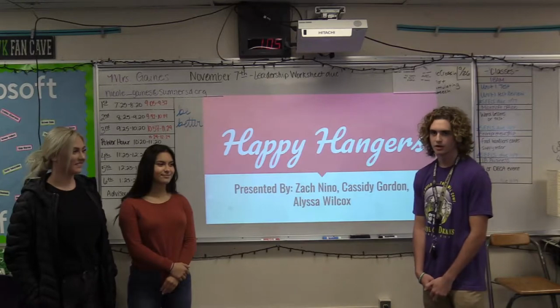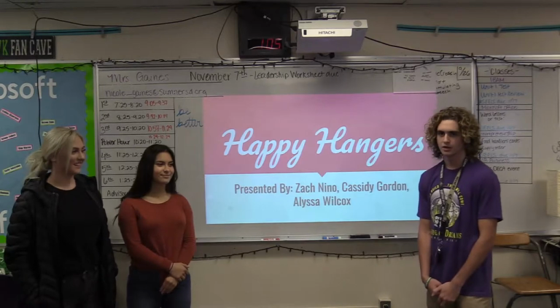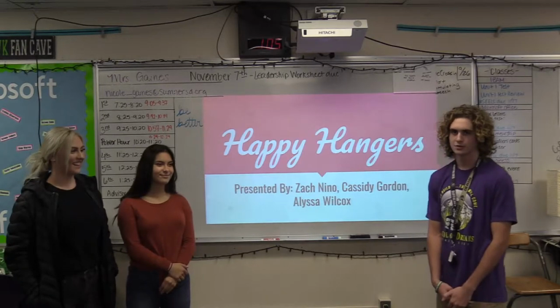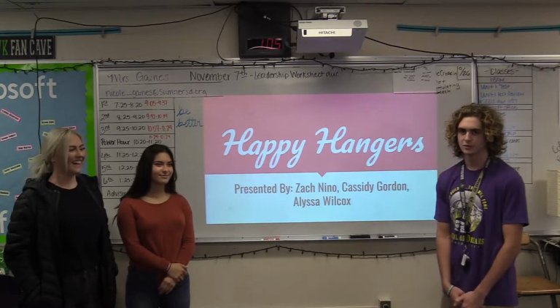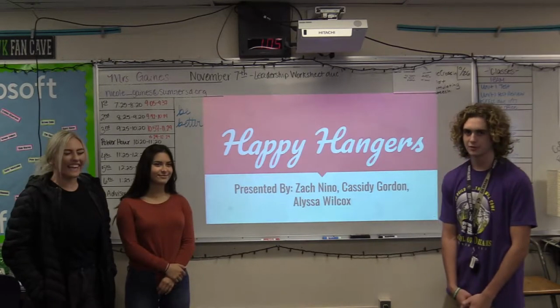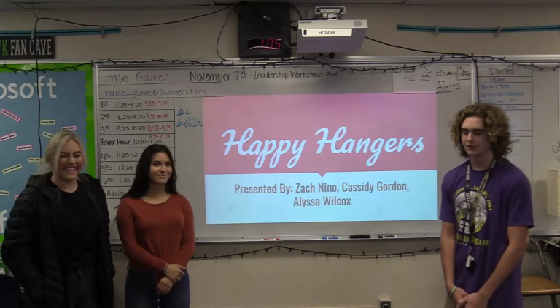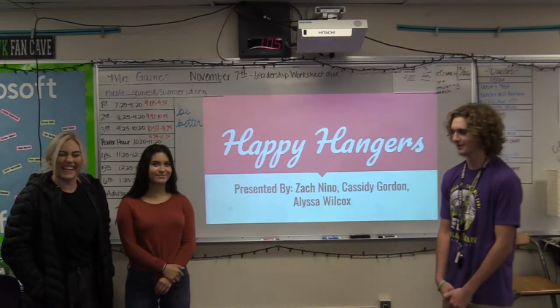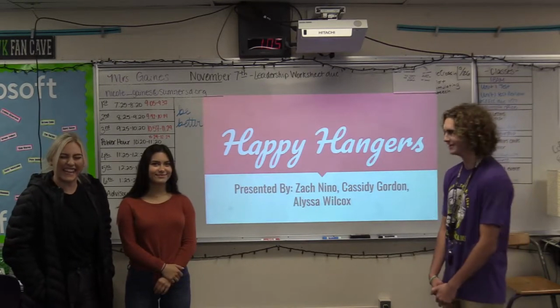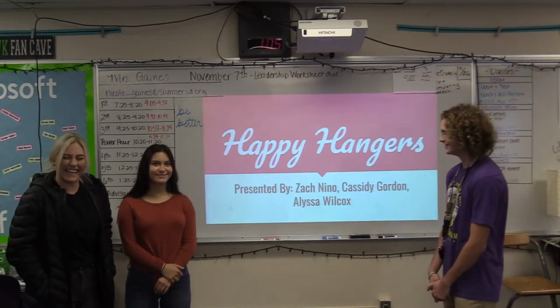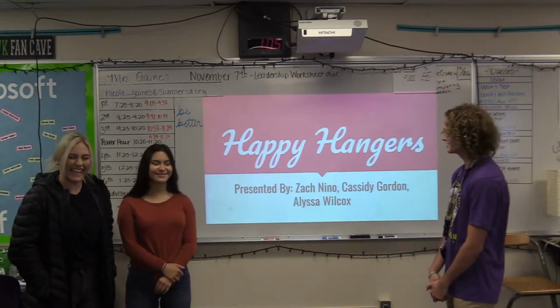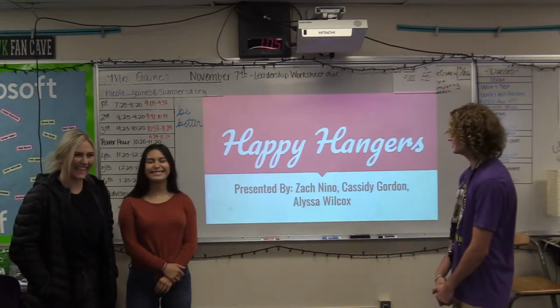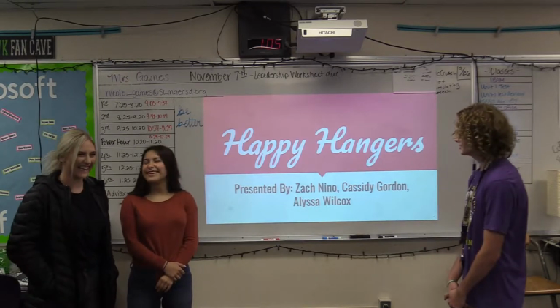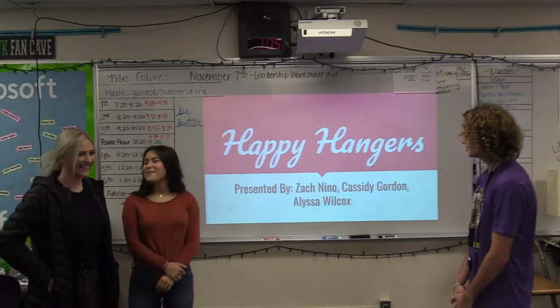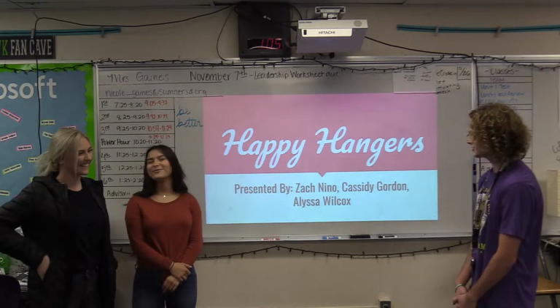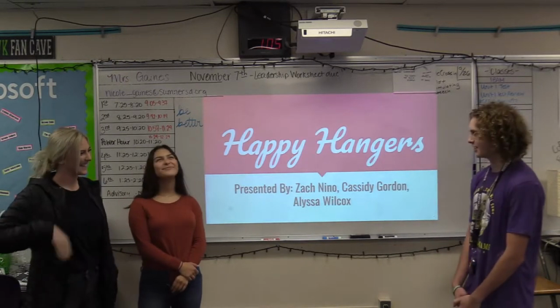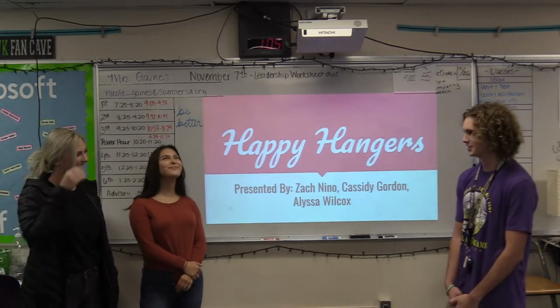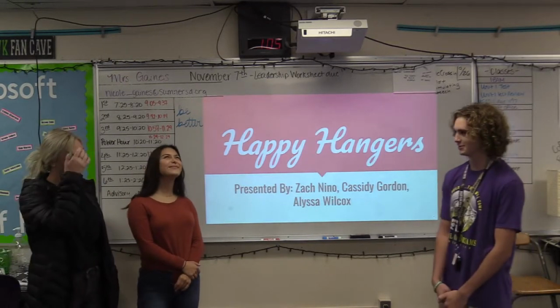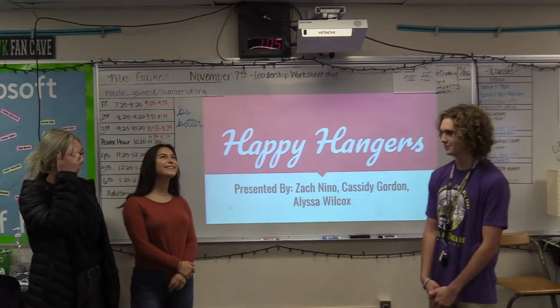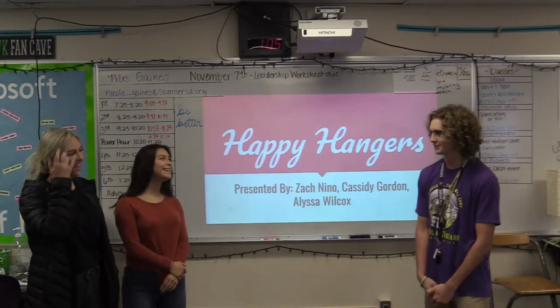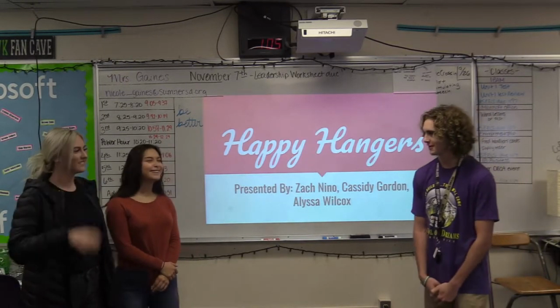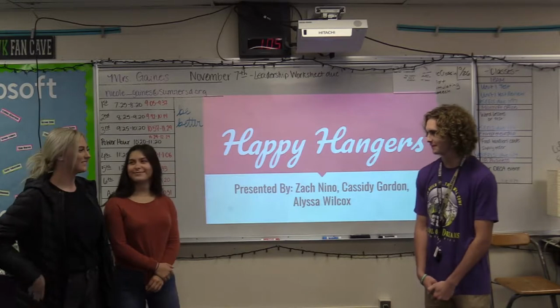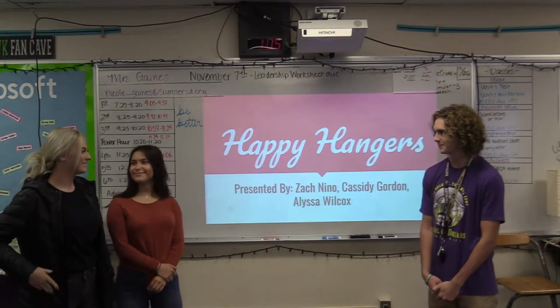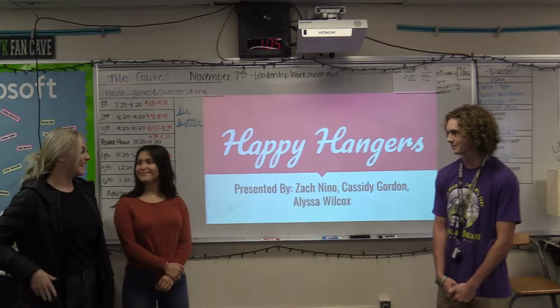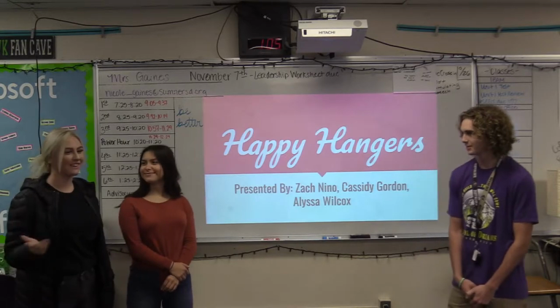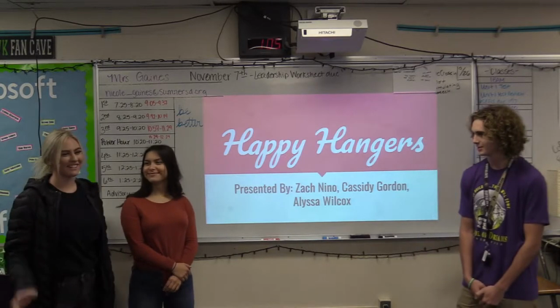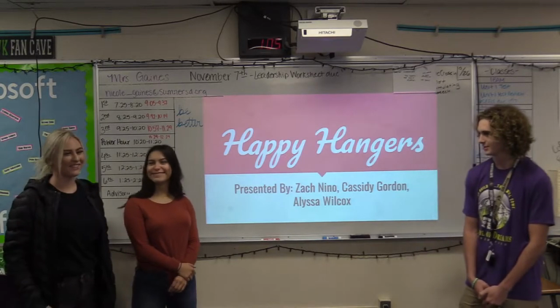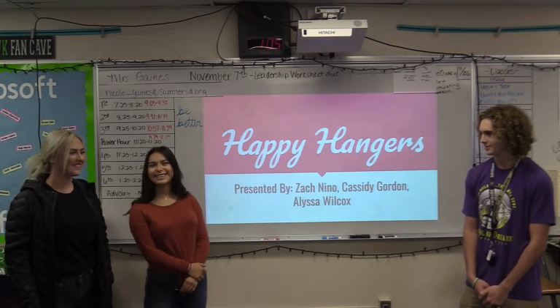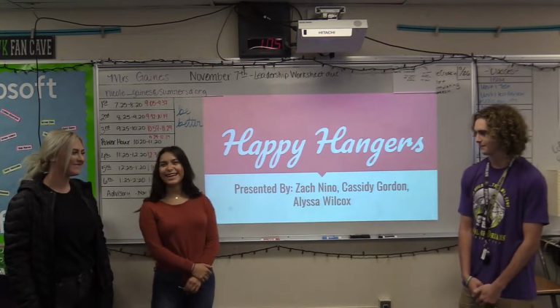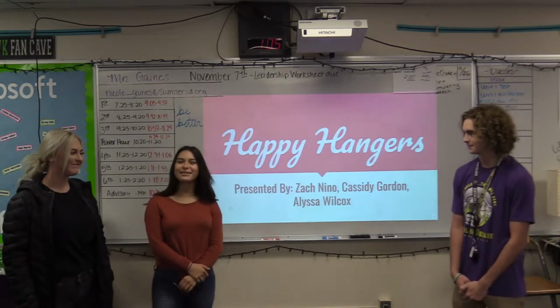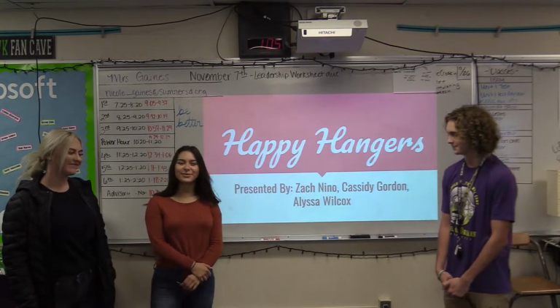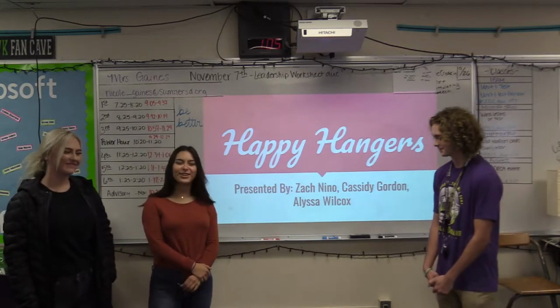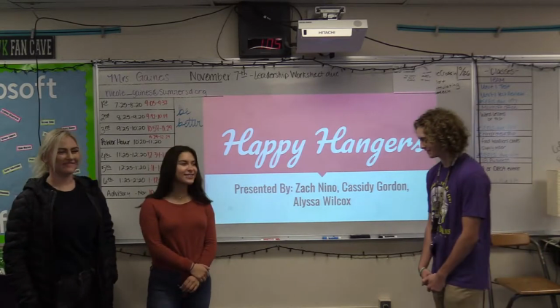Hello, so we're doing the That Guy Dean Challenge. I'm Zach Nino. I'm Cassie Gordon. I'm Alyssa Wilcox.